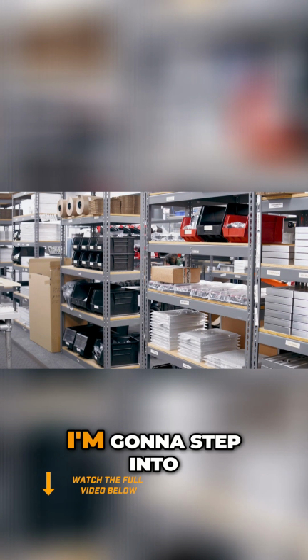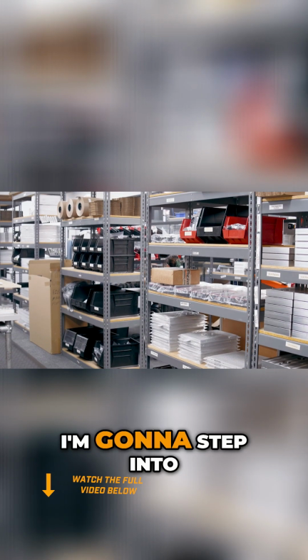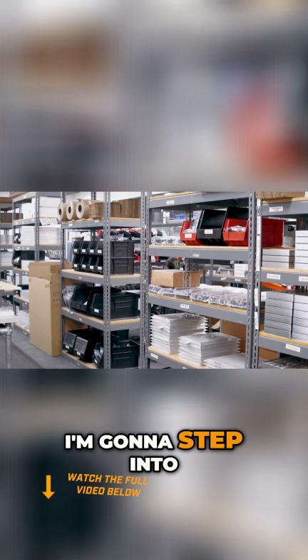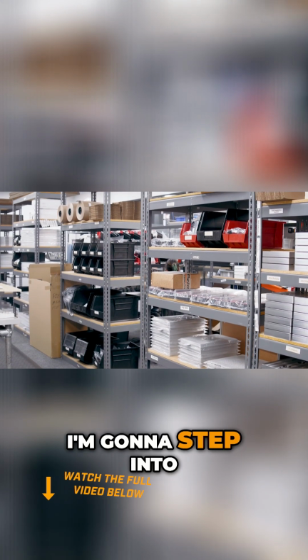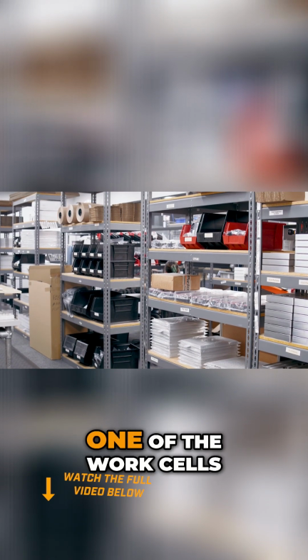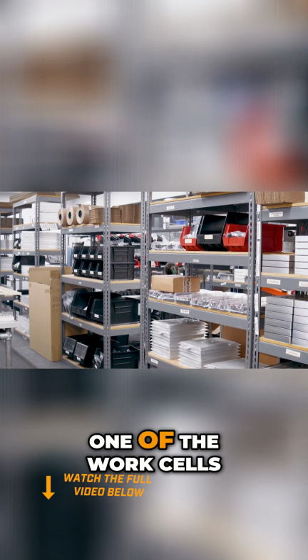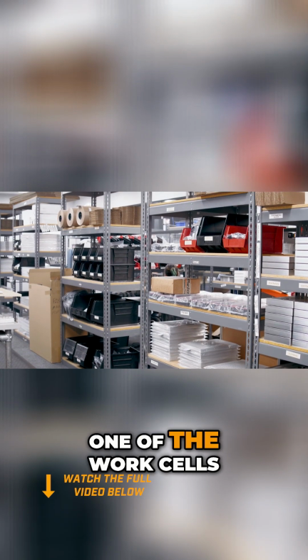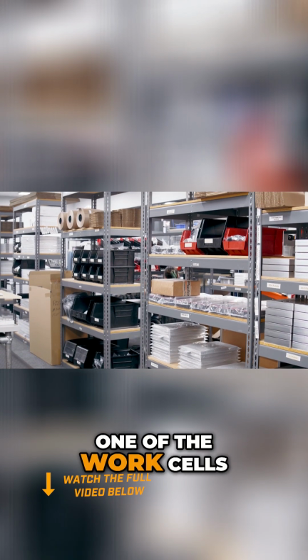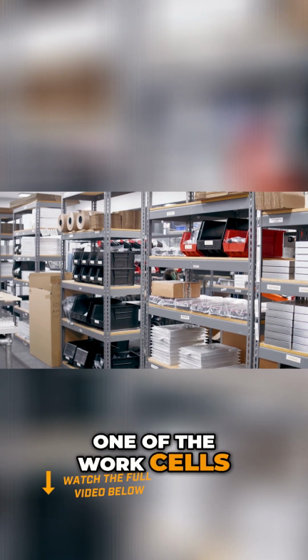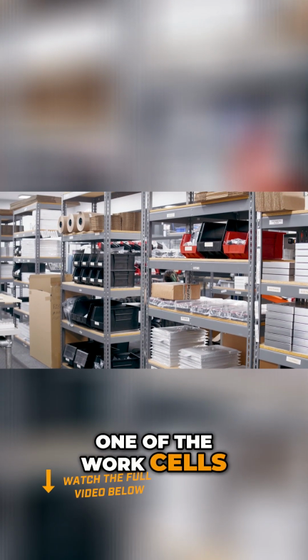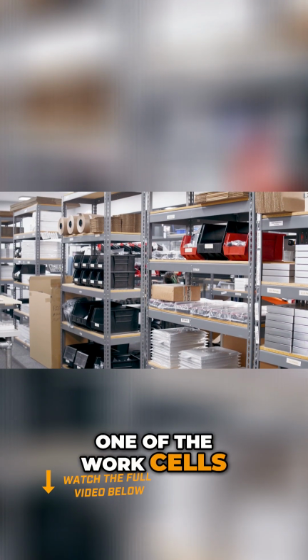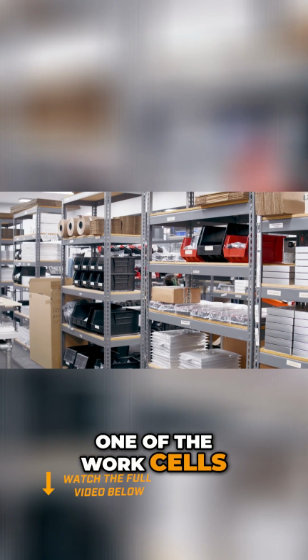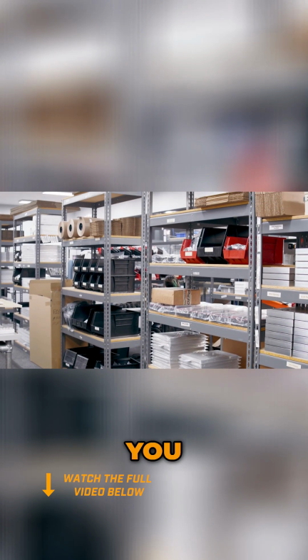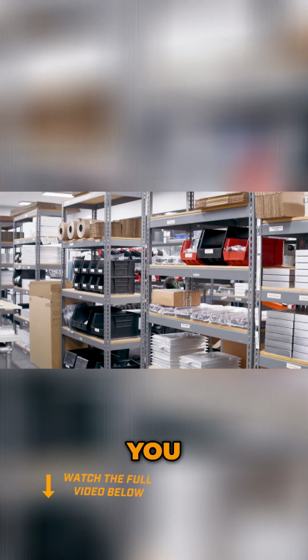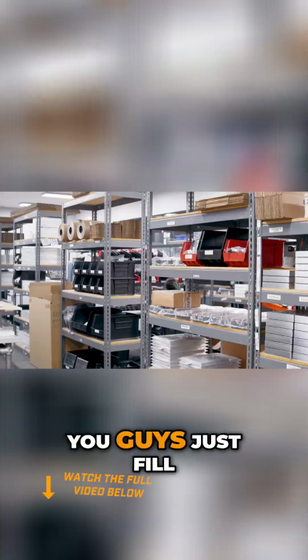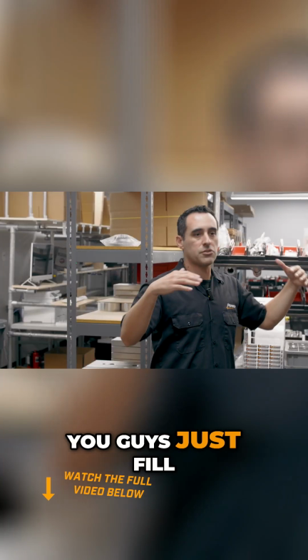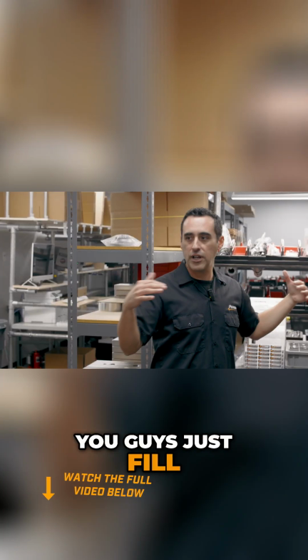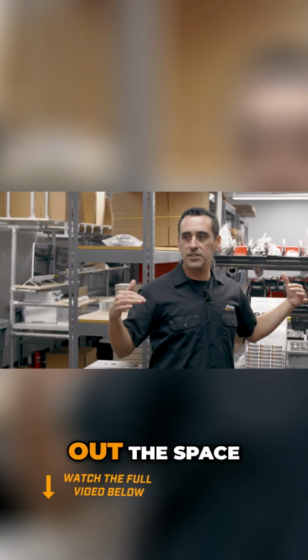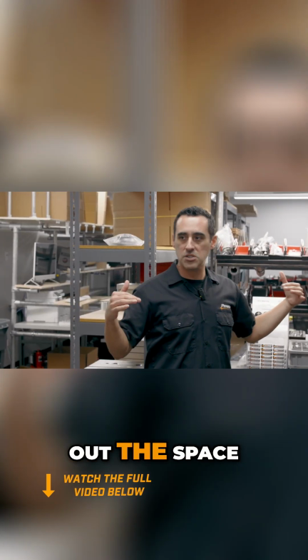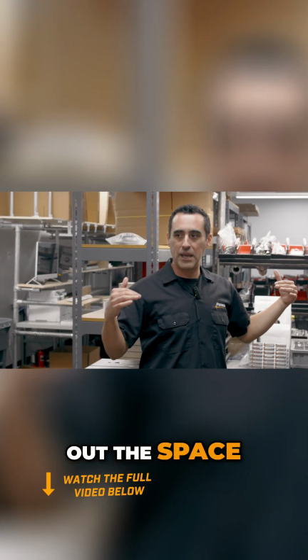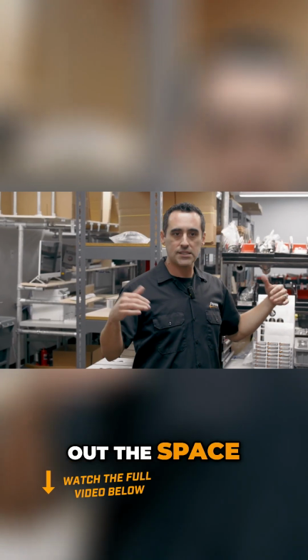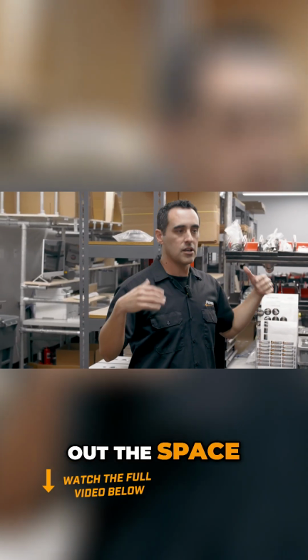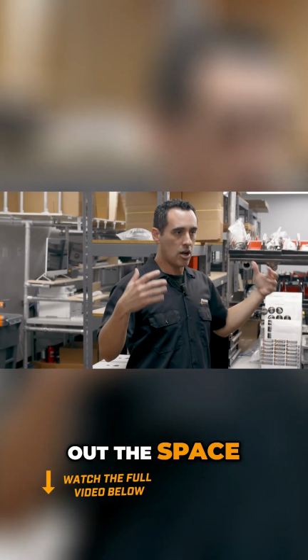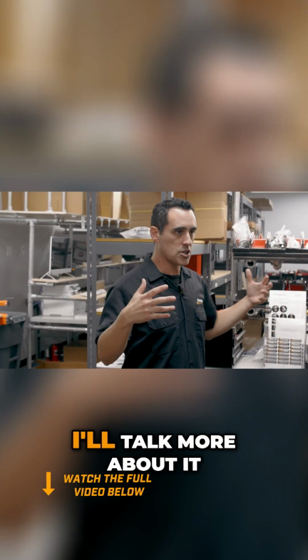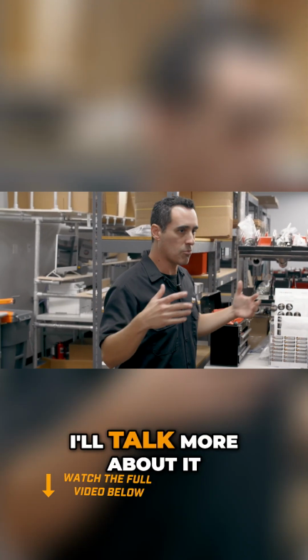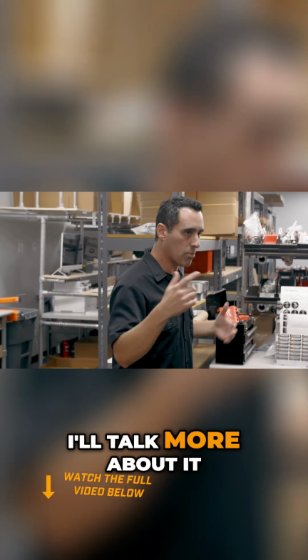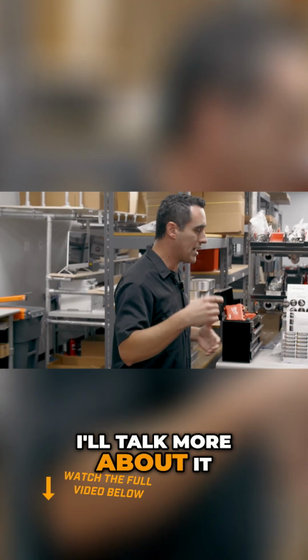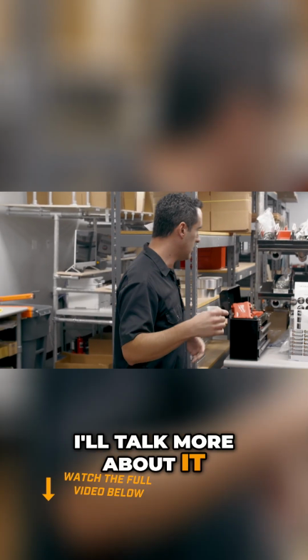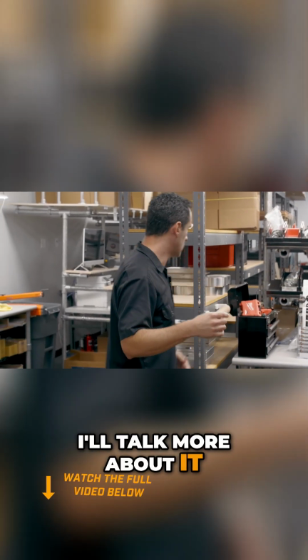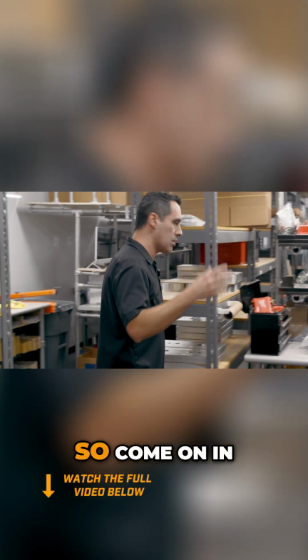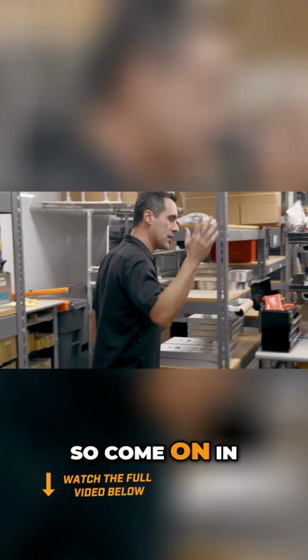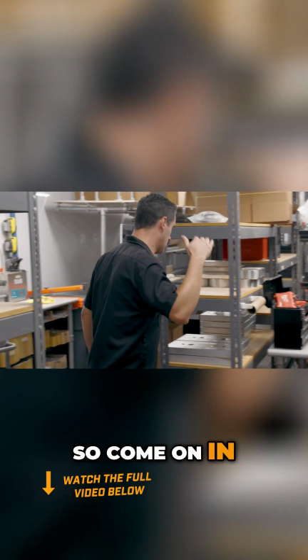I'm going to step into one of the work cells. You guys just fill out the space — I'll talk more about it, so come on in.